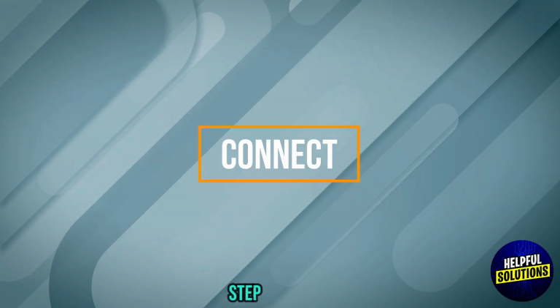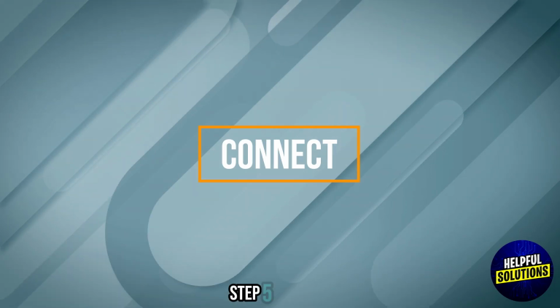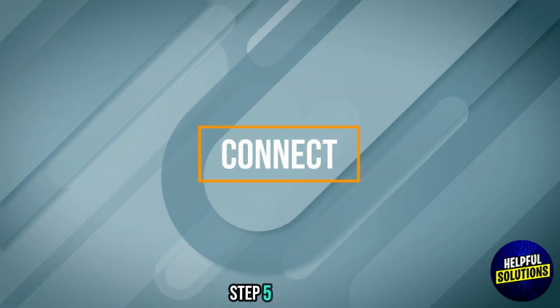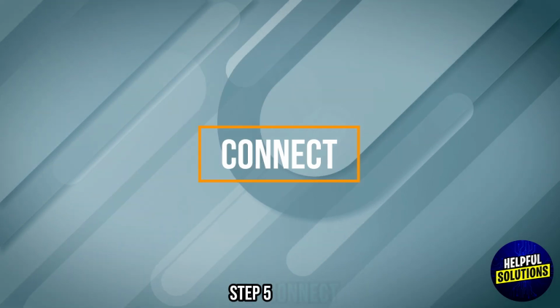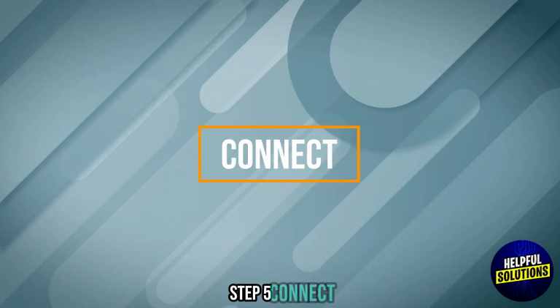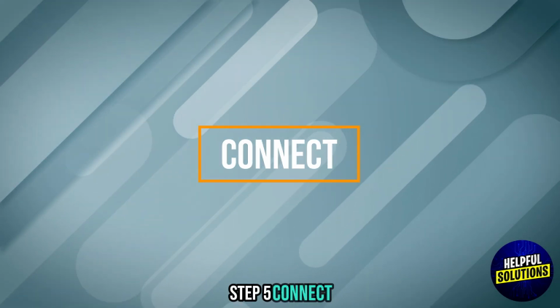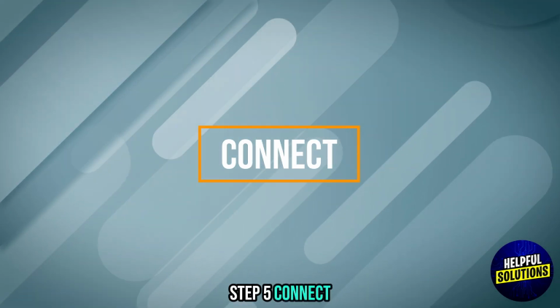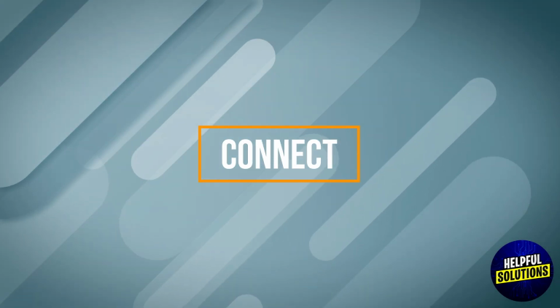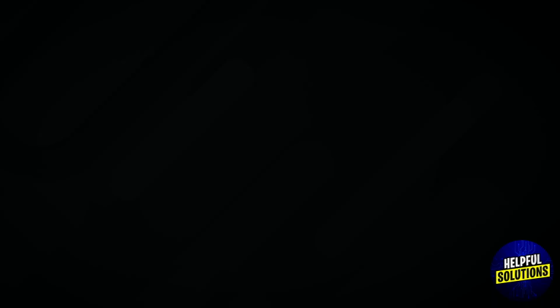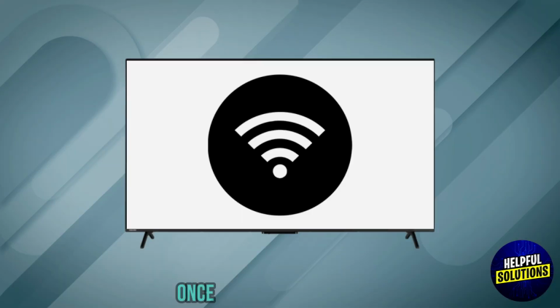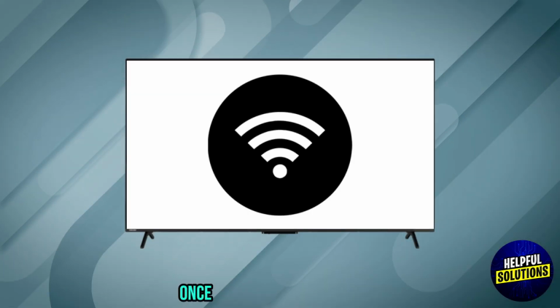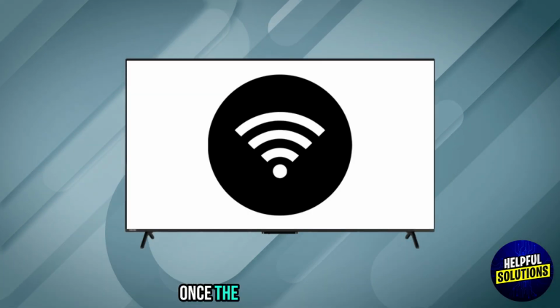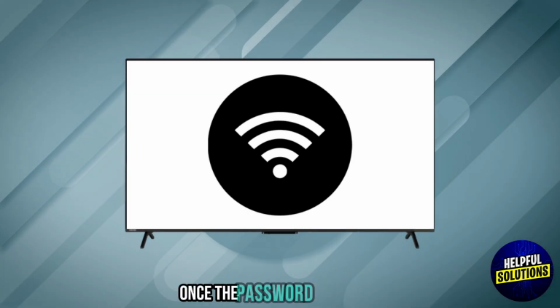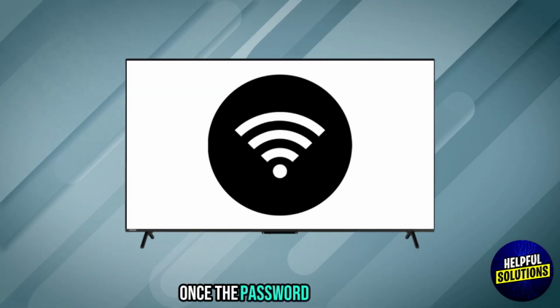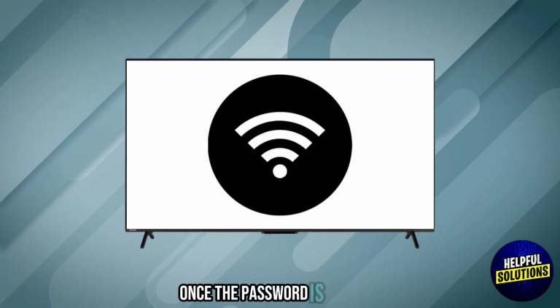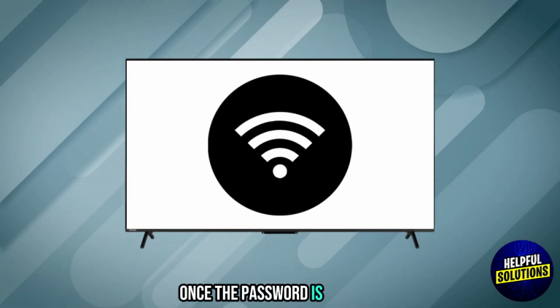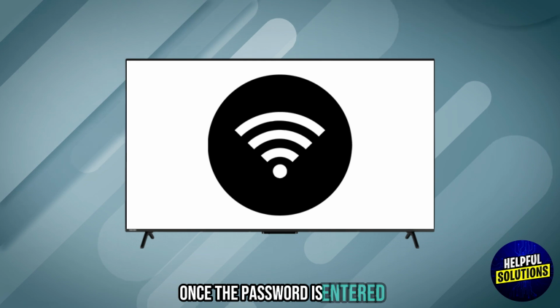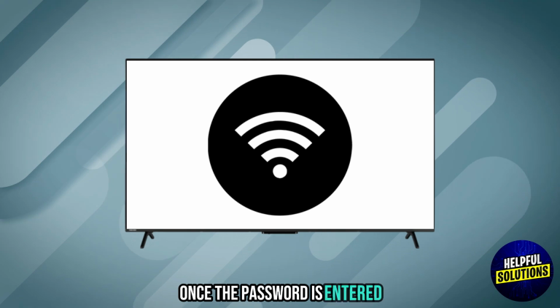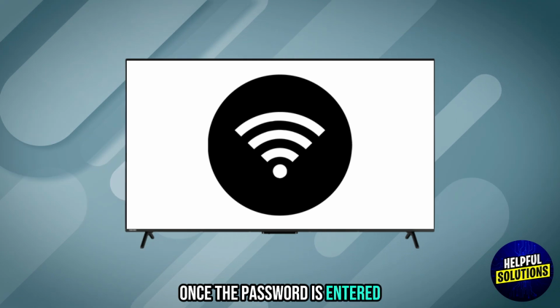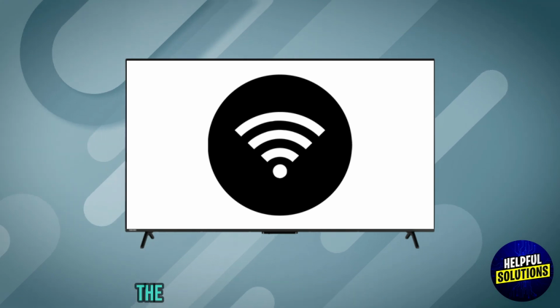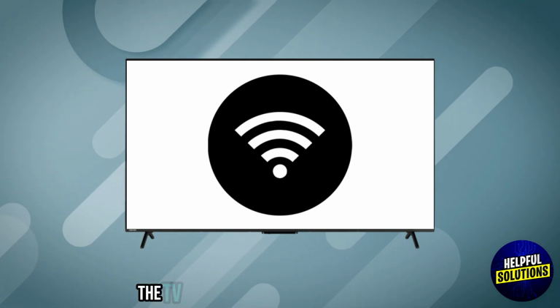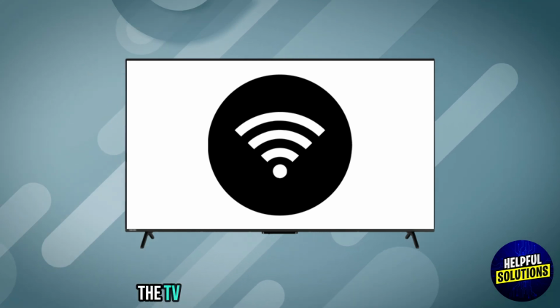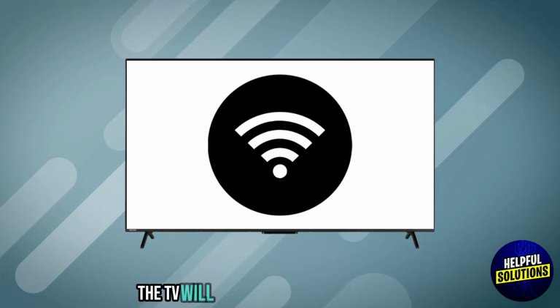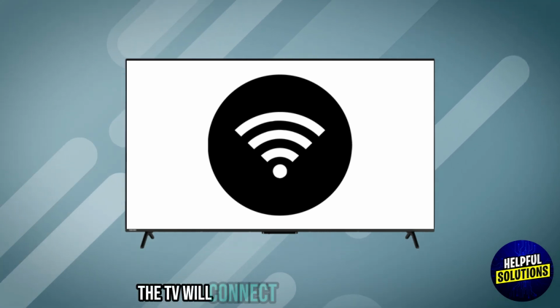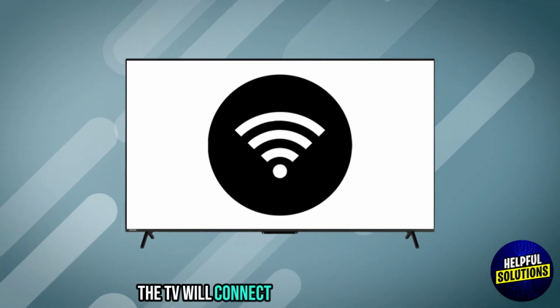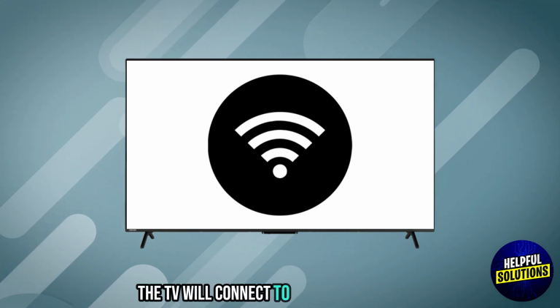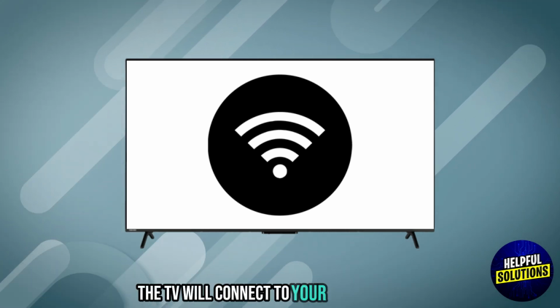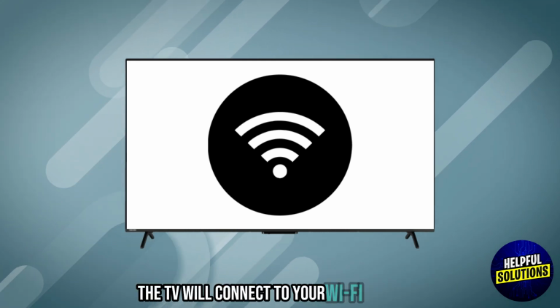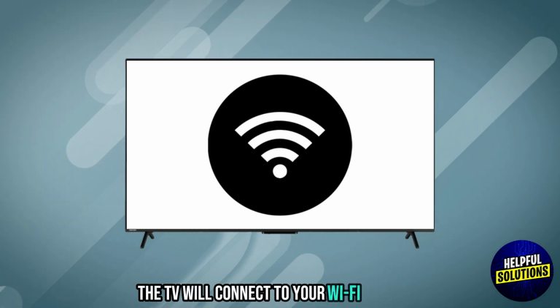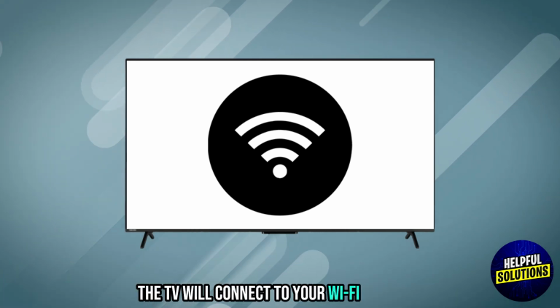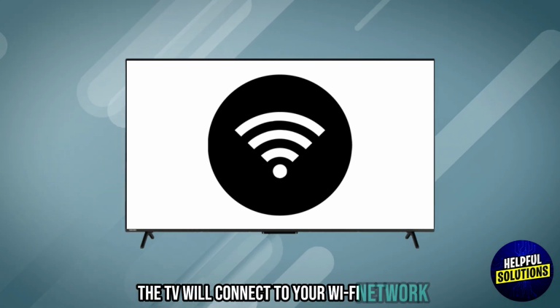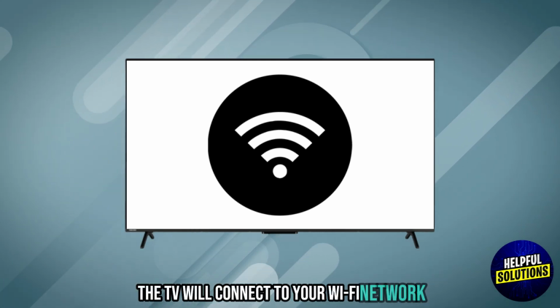Step 5: Connect. Once the password is entered, the TV will connect to your Wi-Fi network.